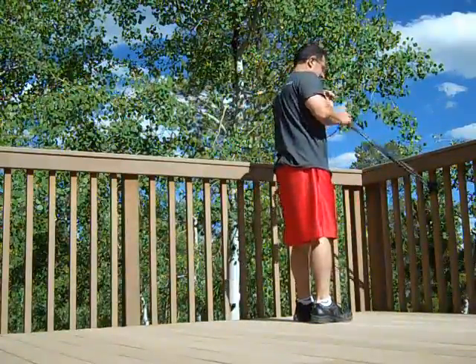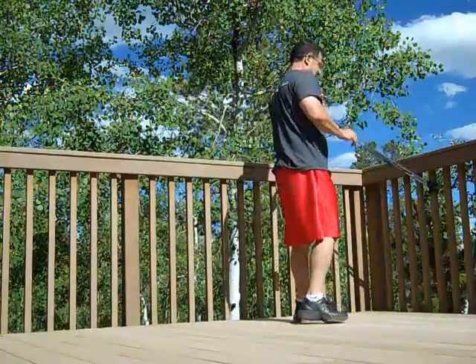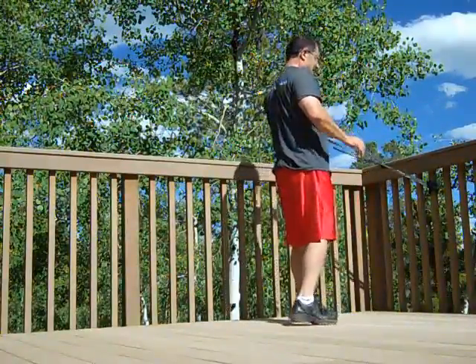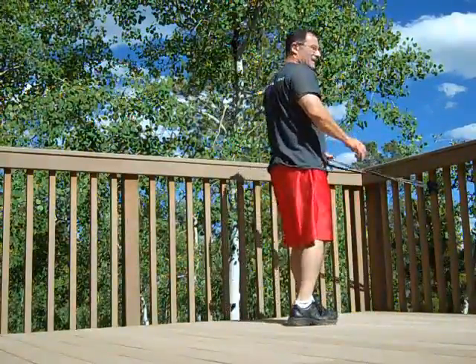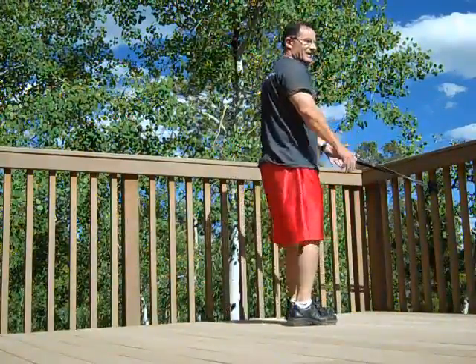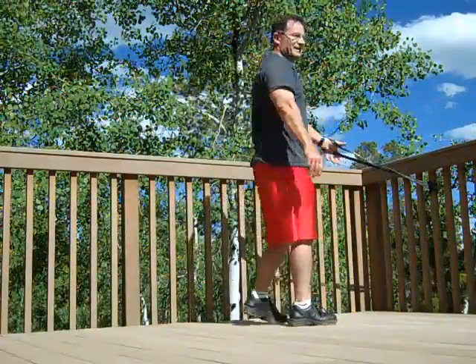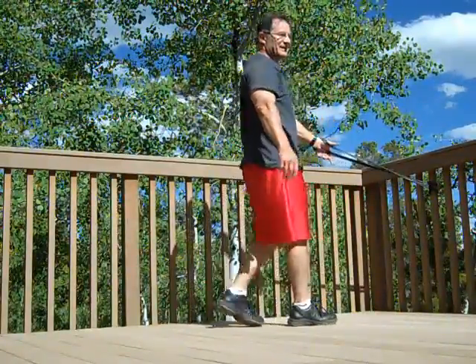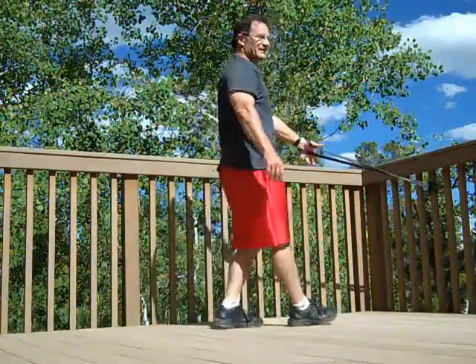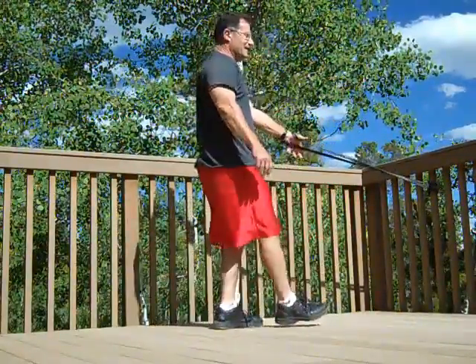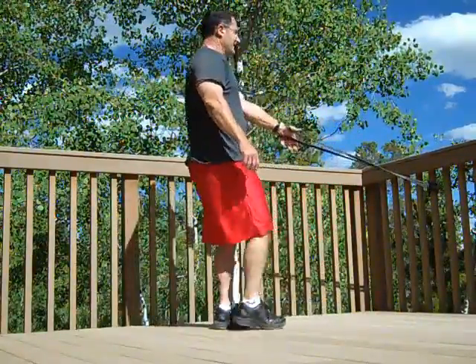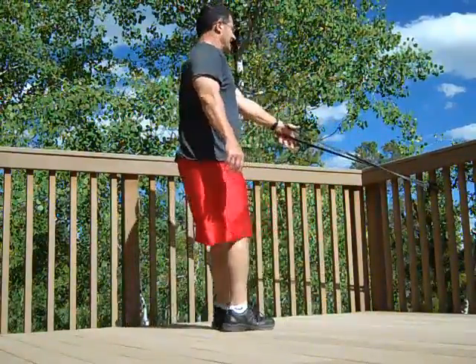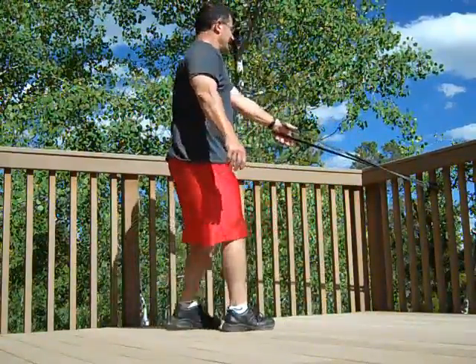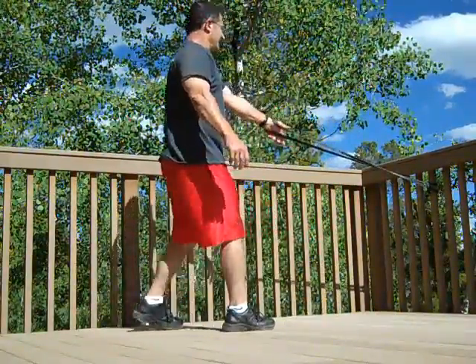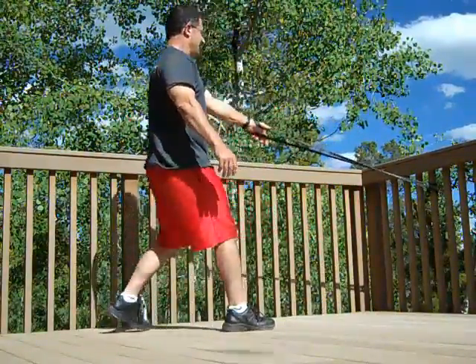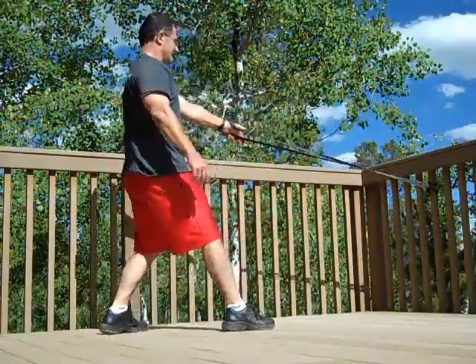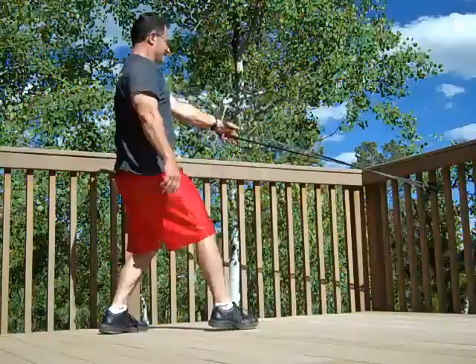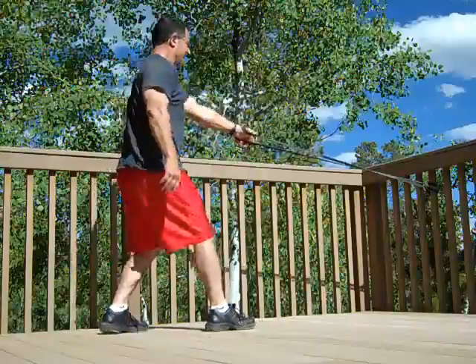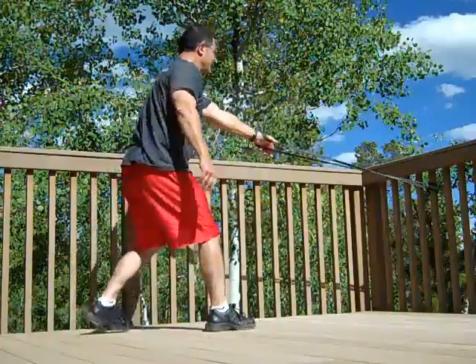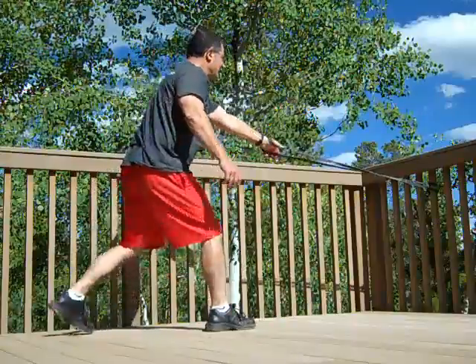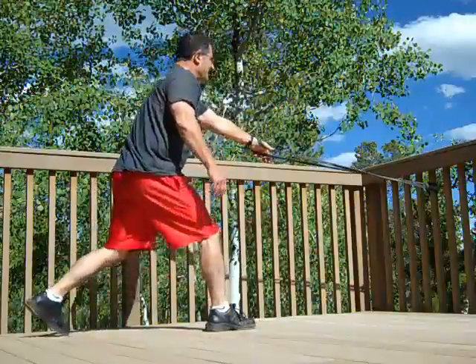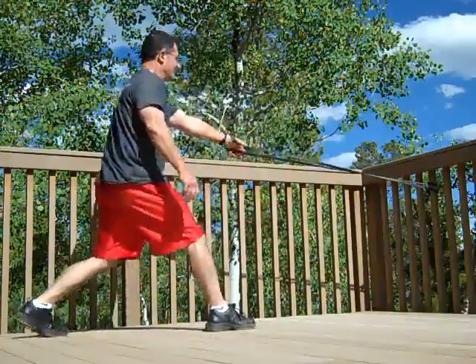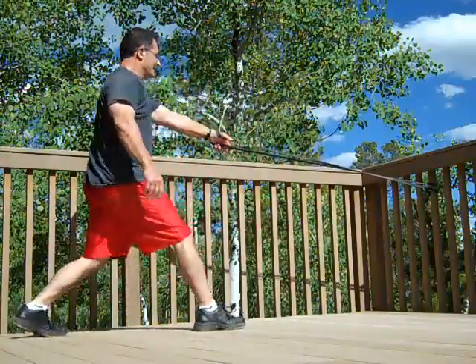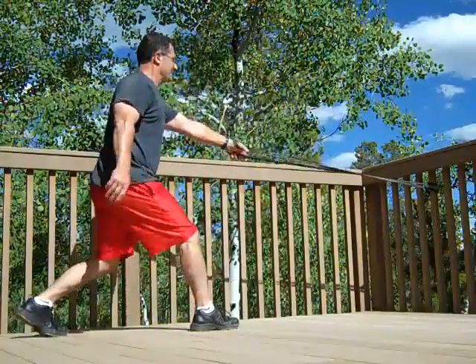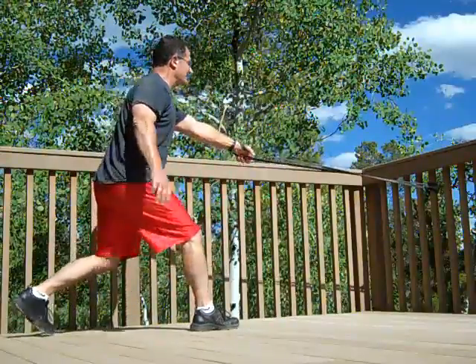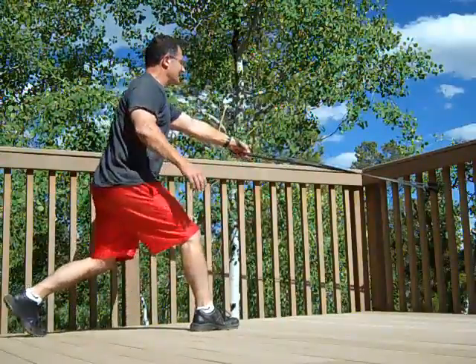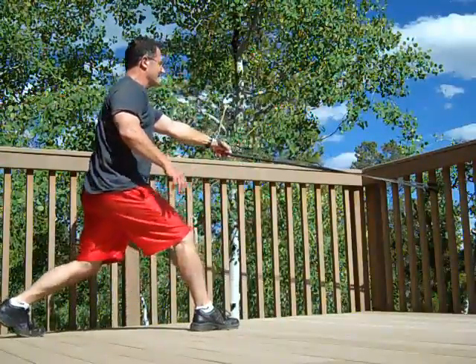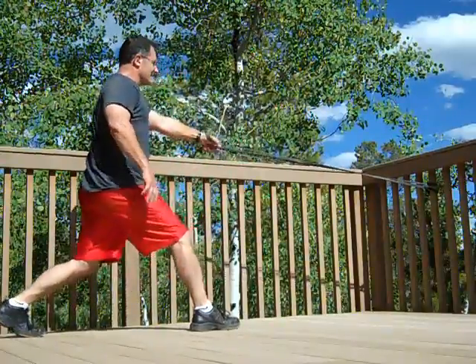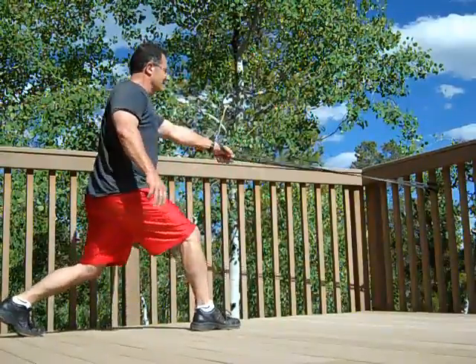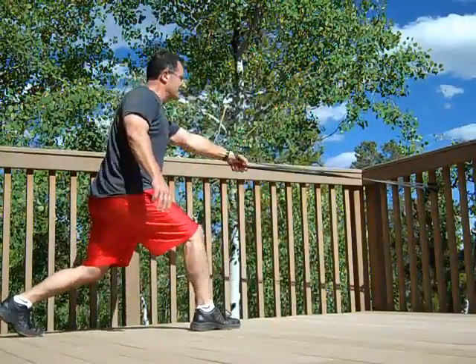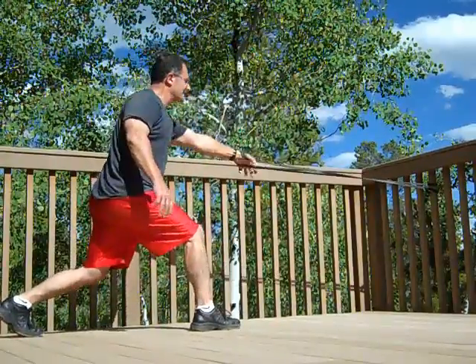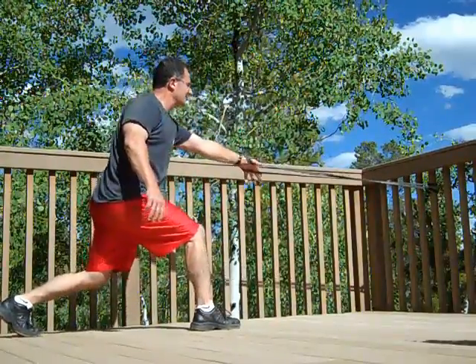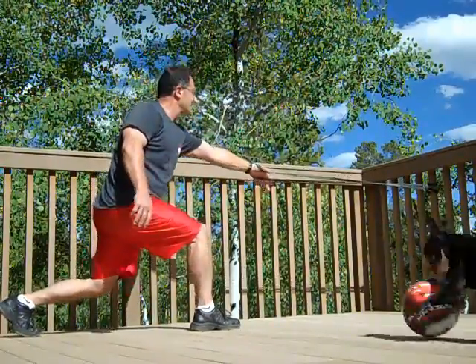Begin exercise number two in five, four, three, two, one, go.